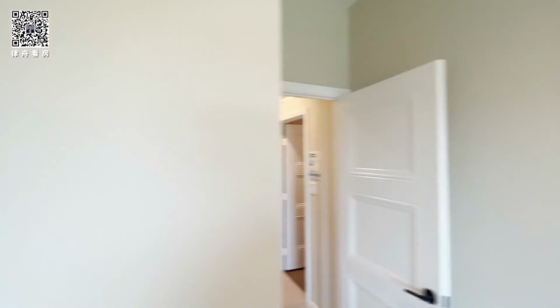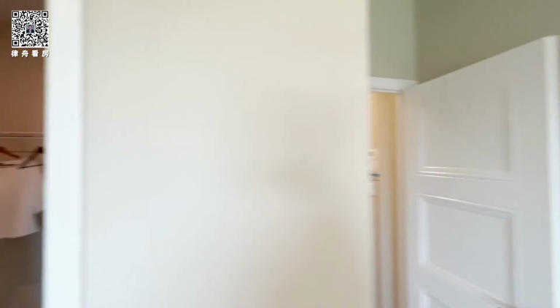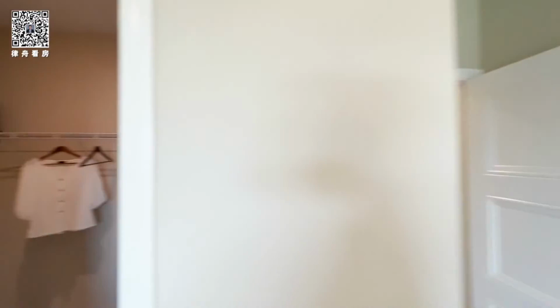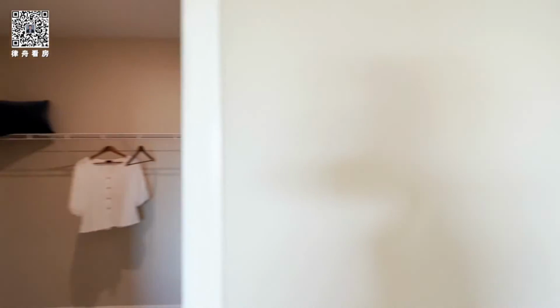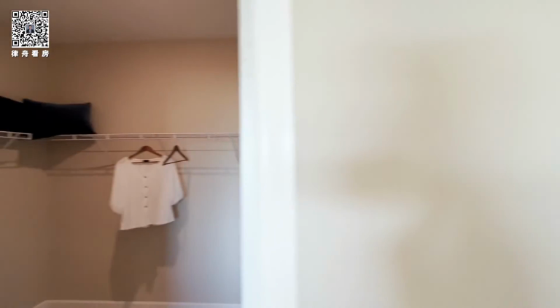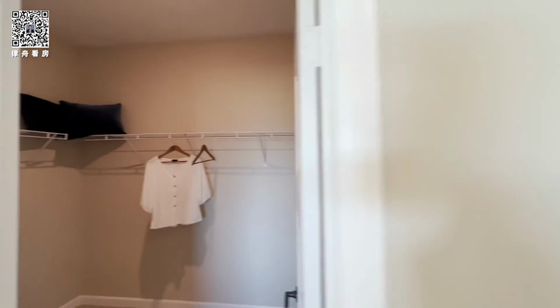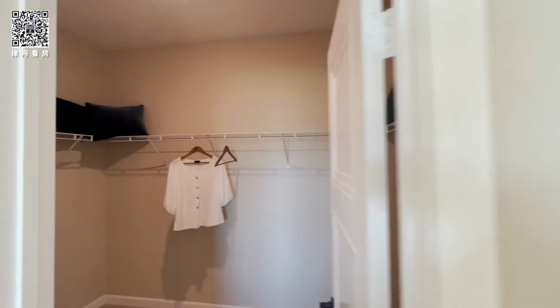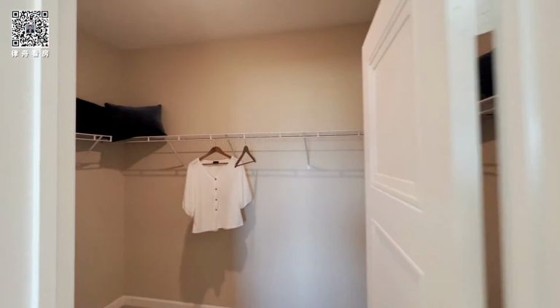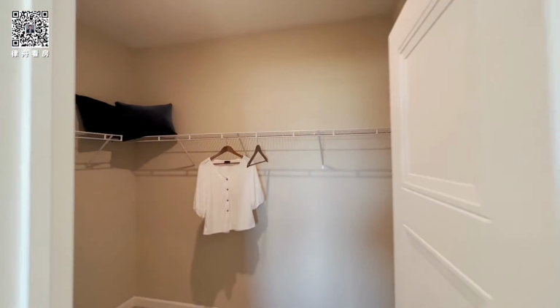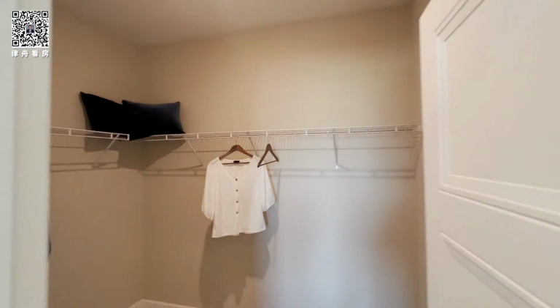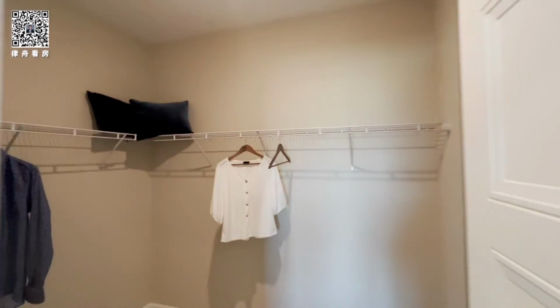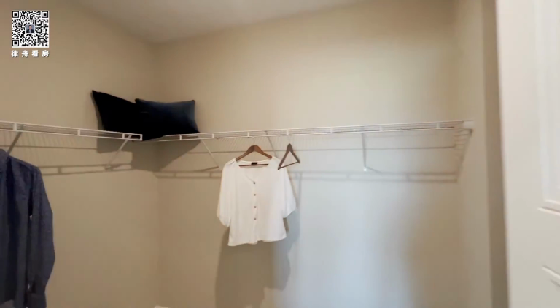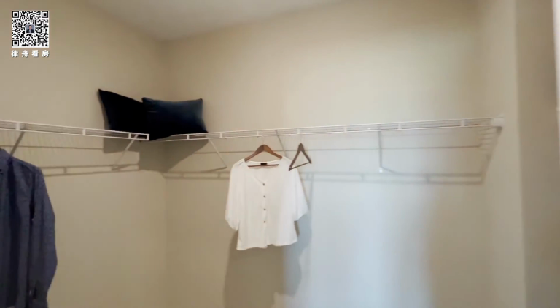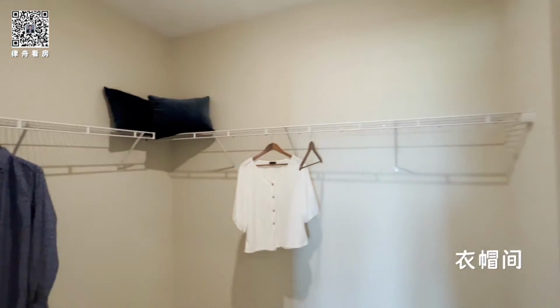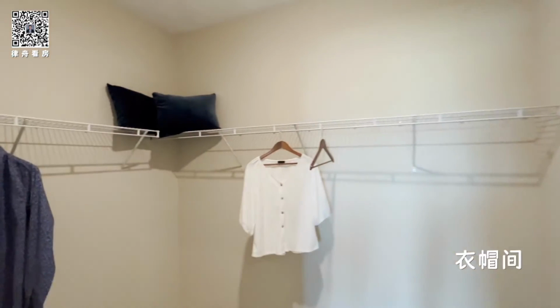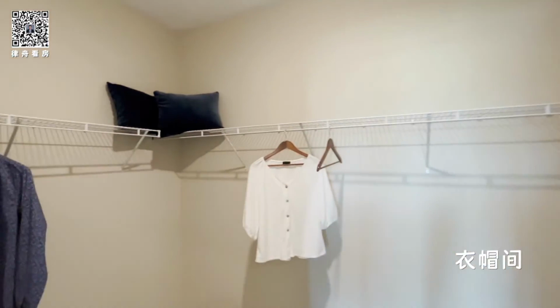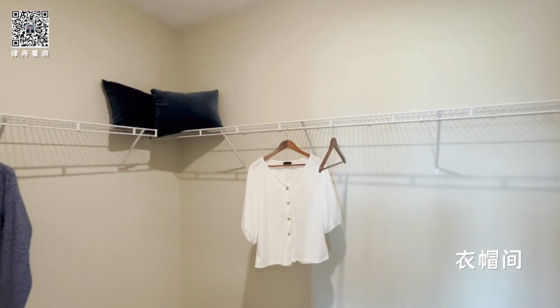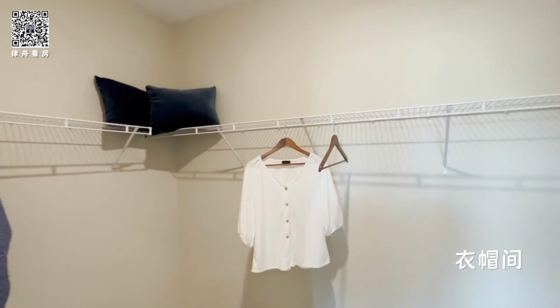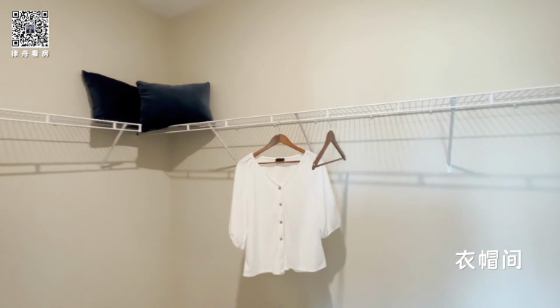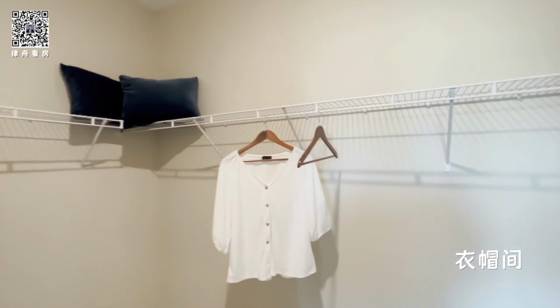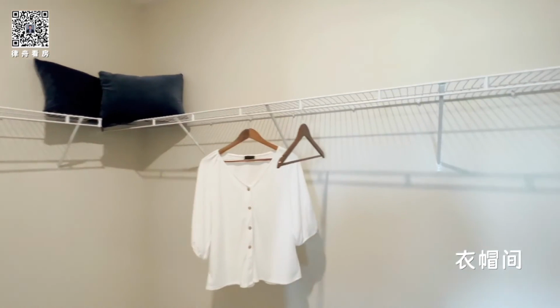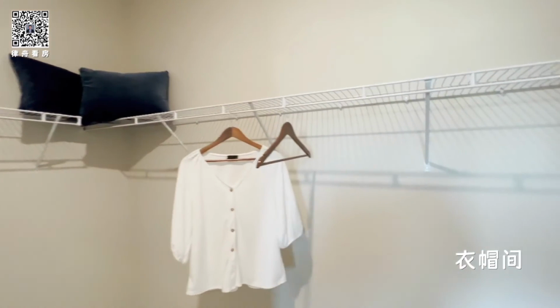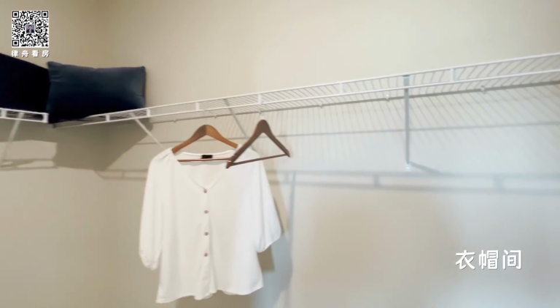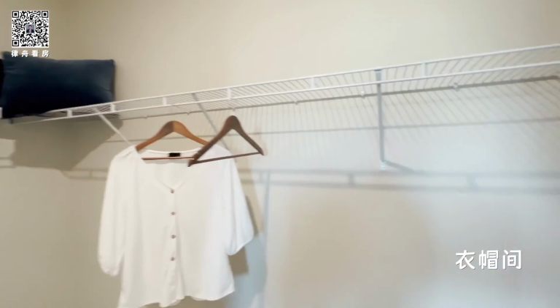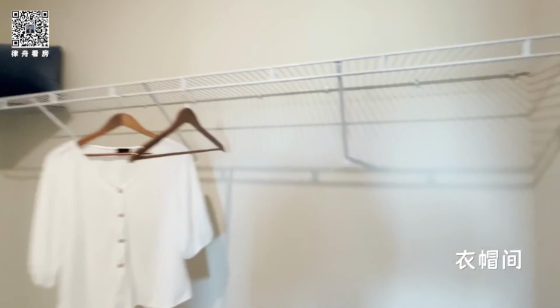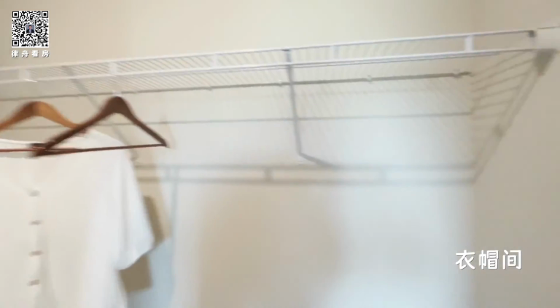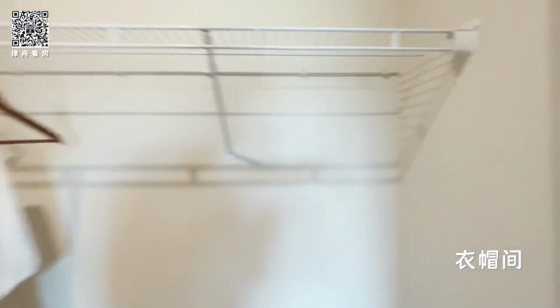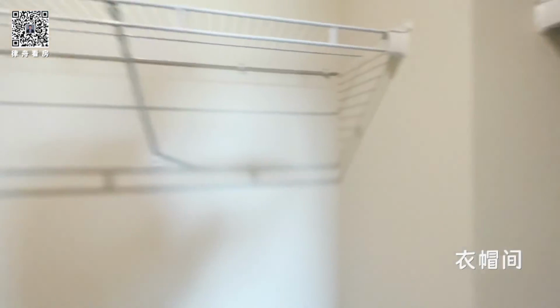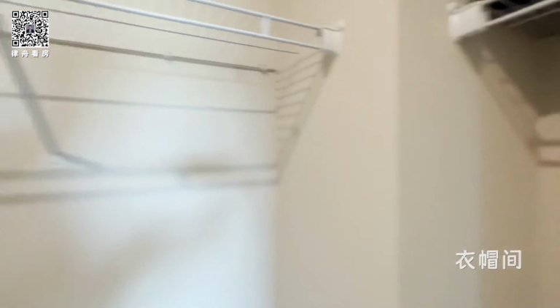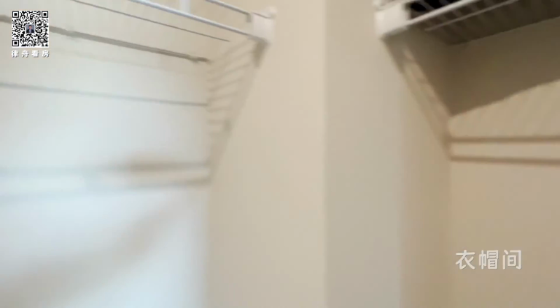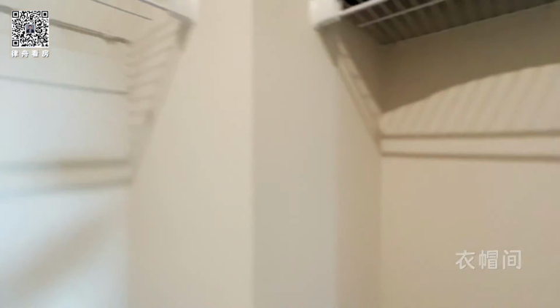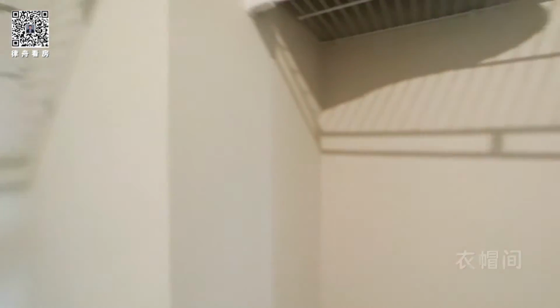Let's see the walk-in closet. That's a pretty decent size.